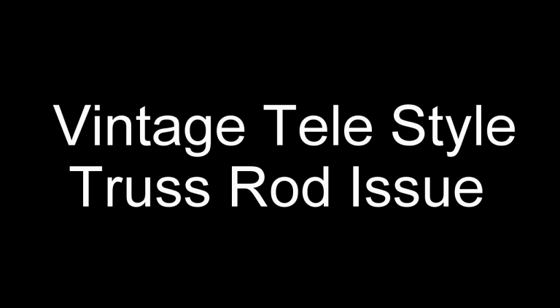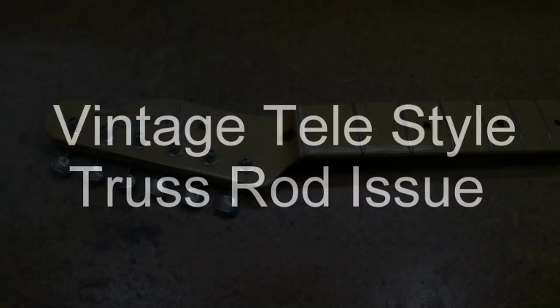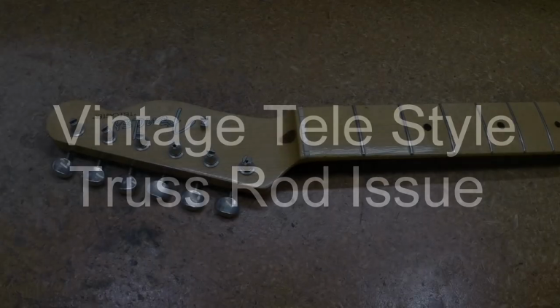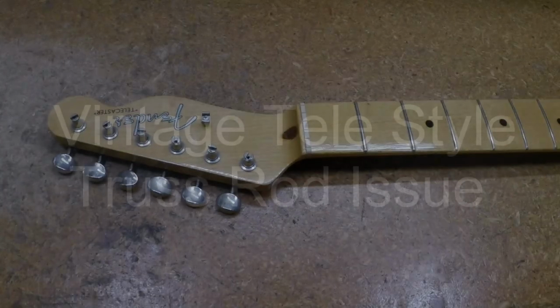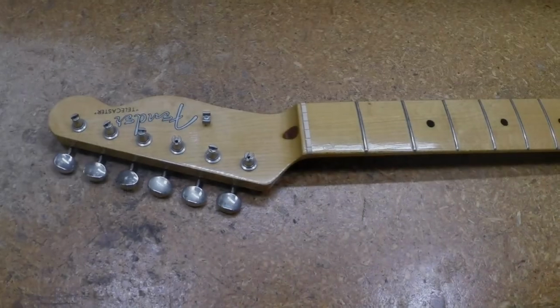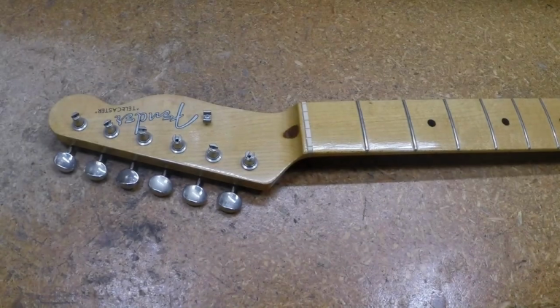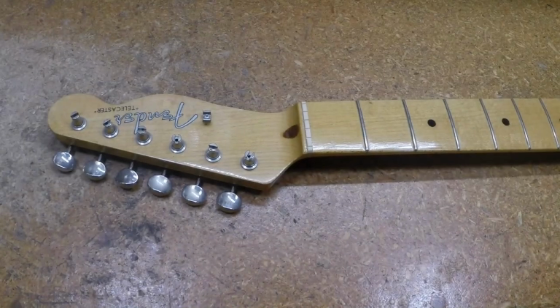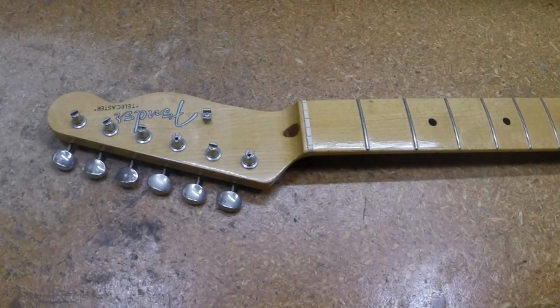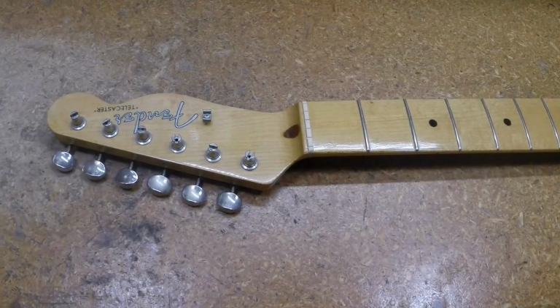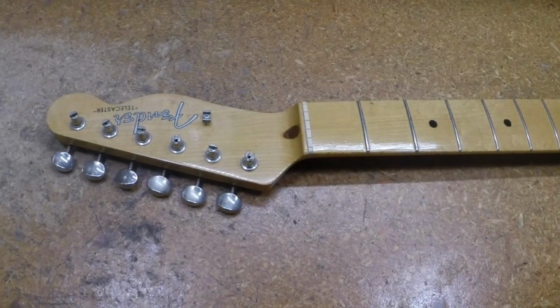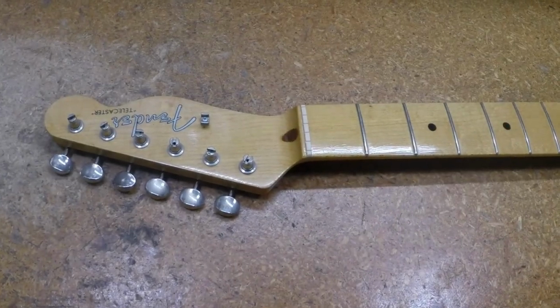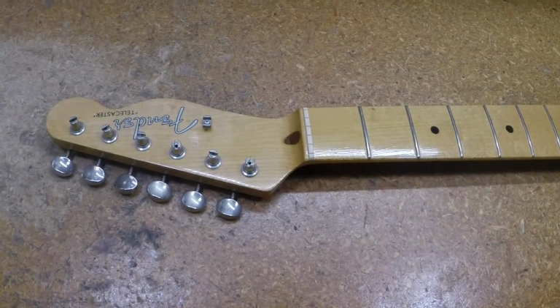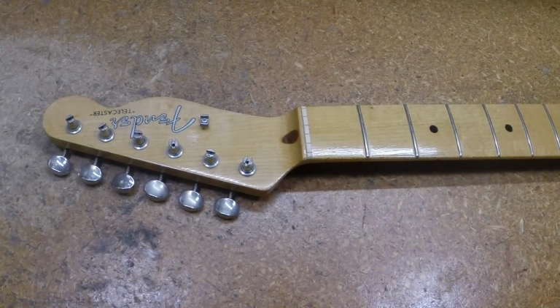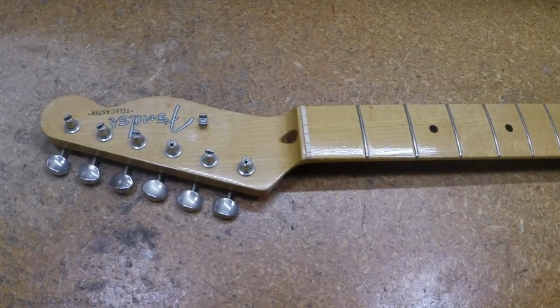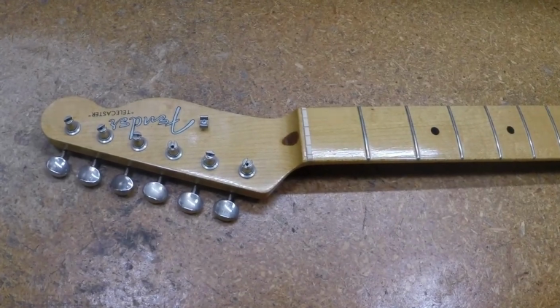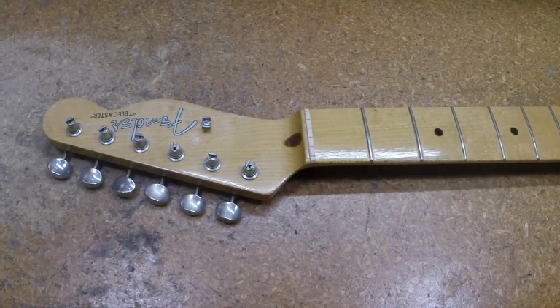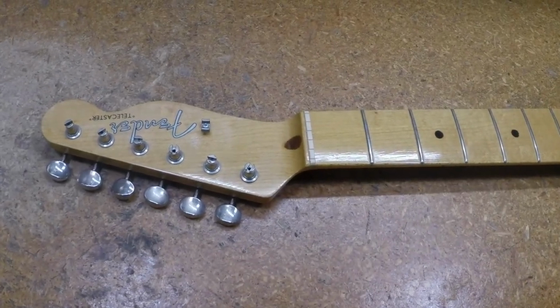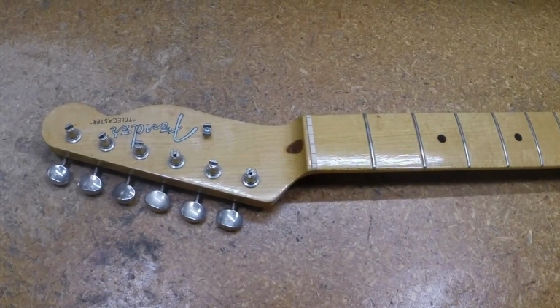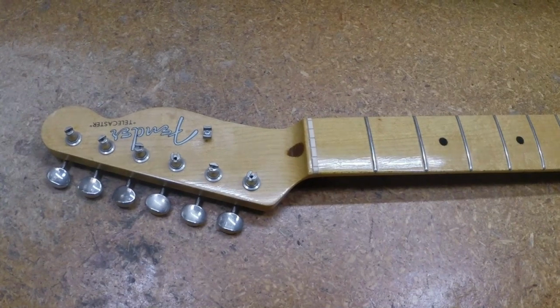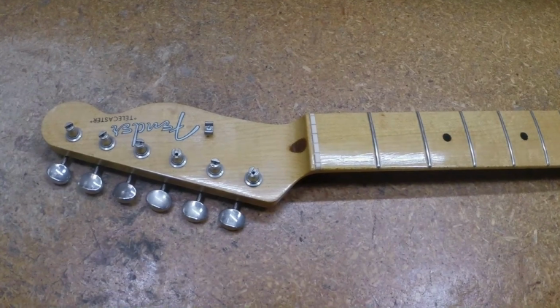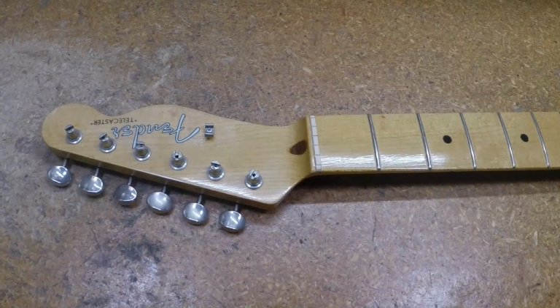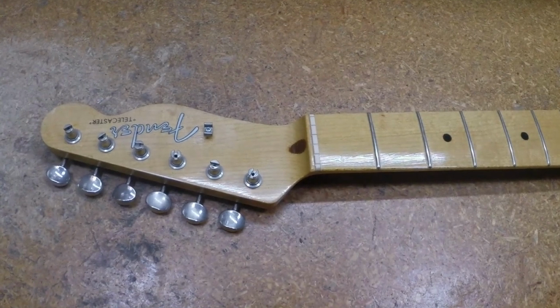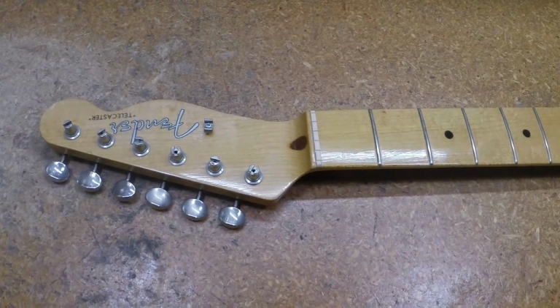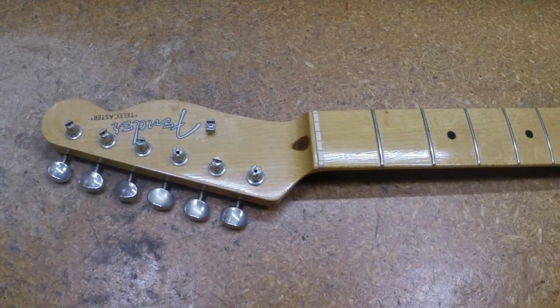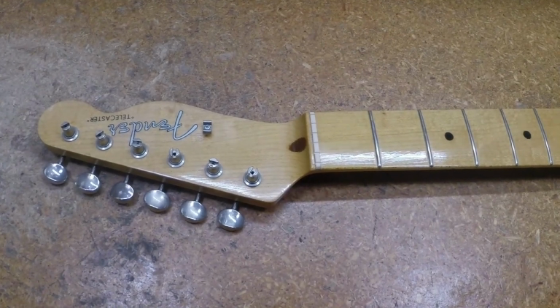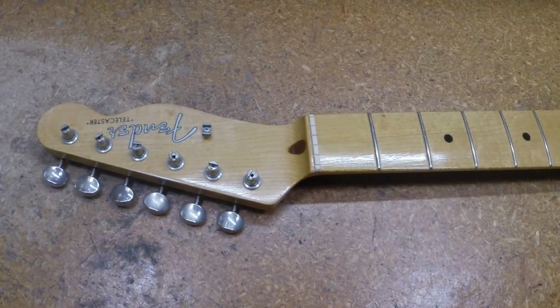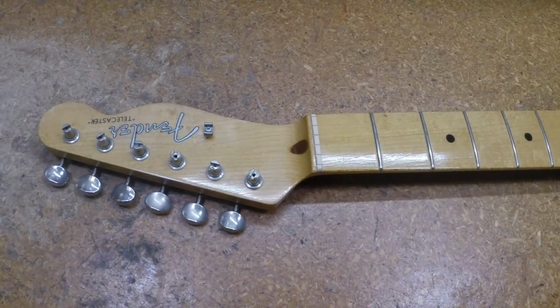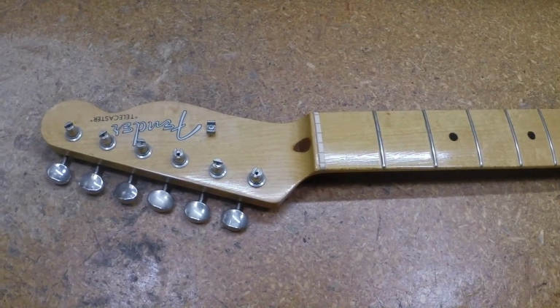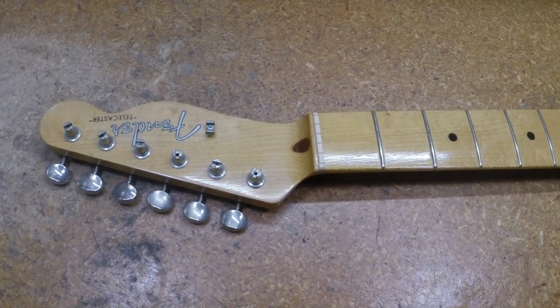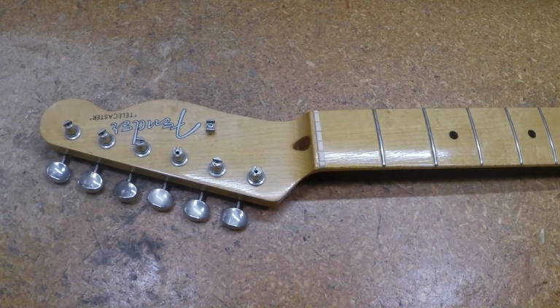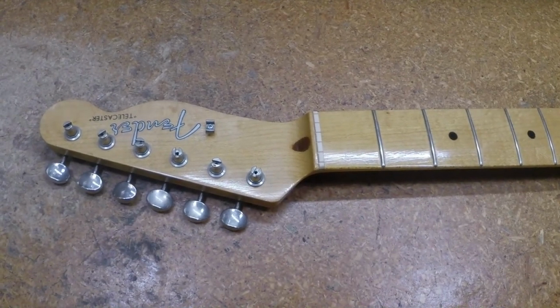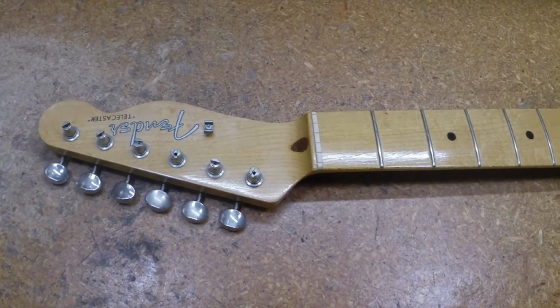Well, hello there. Welcome to our little shop. This is one of those interesting little stories.